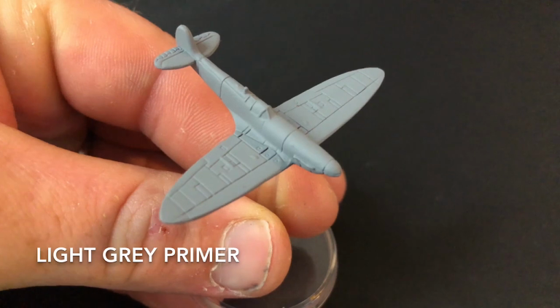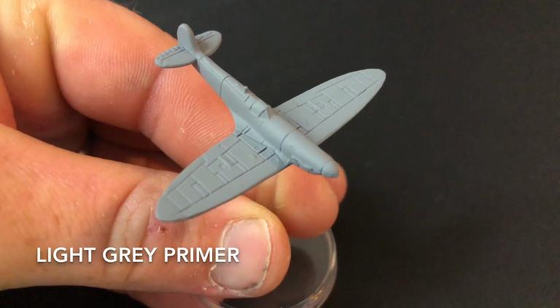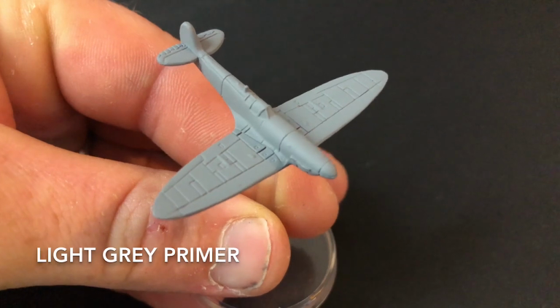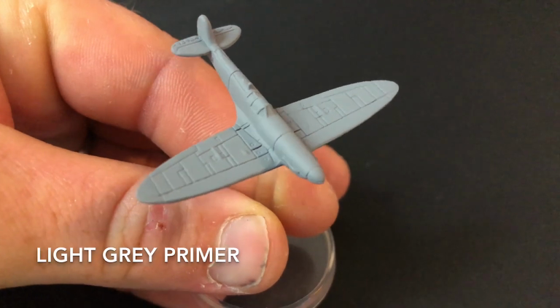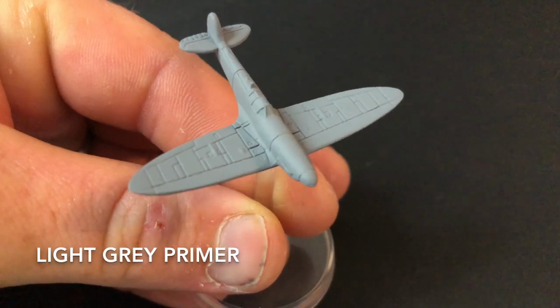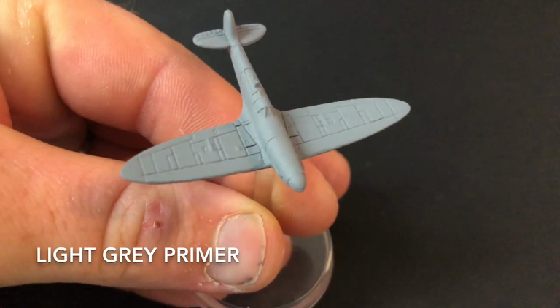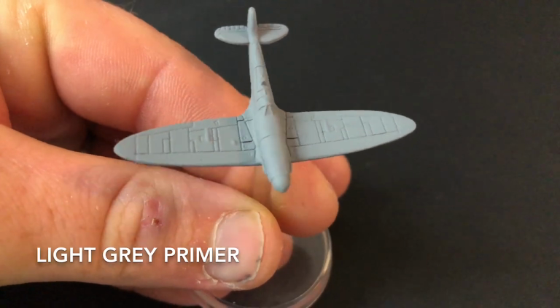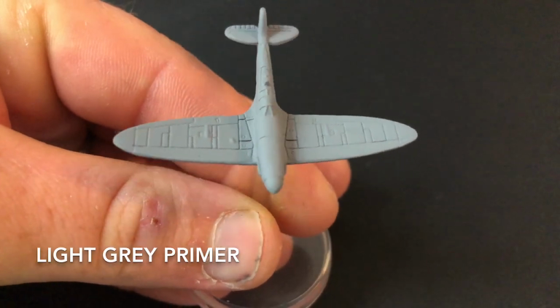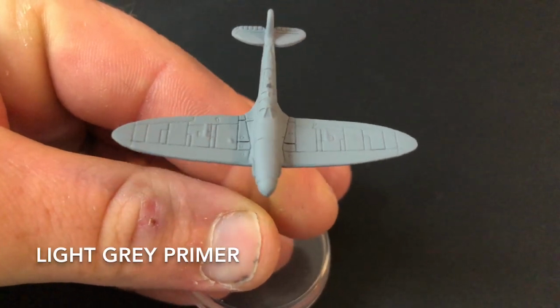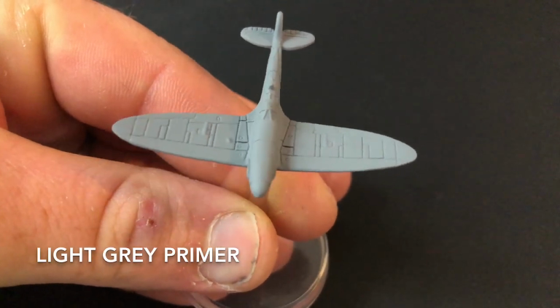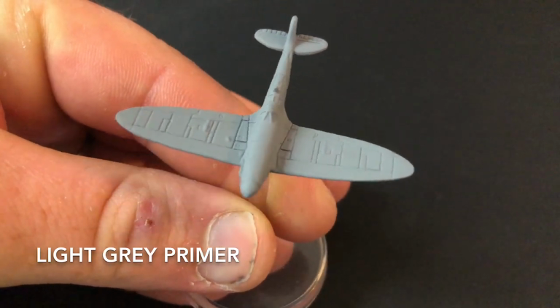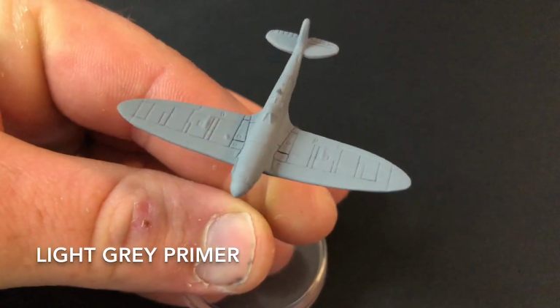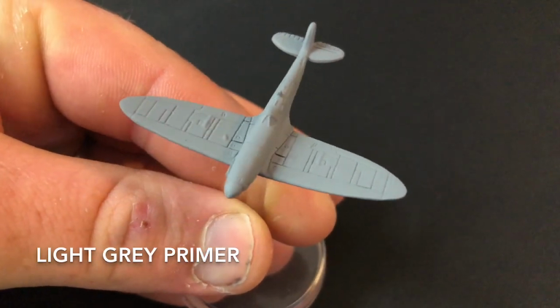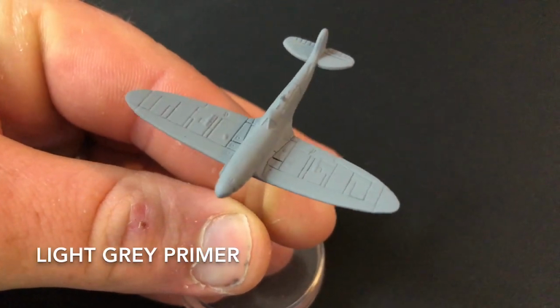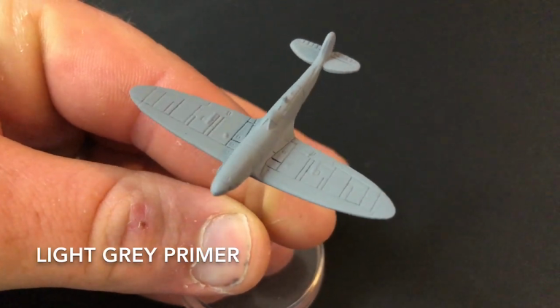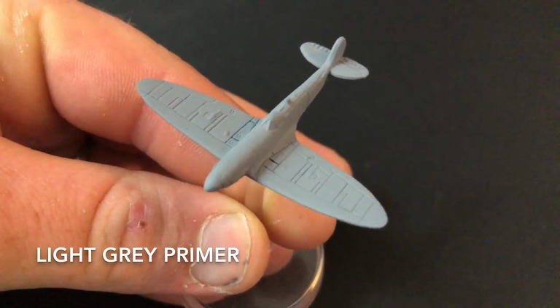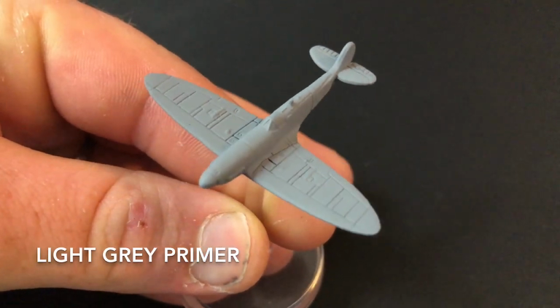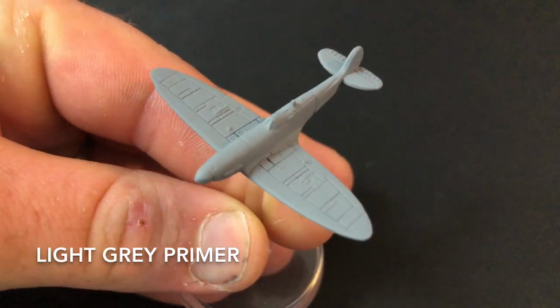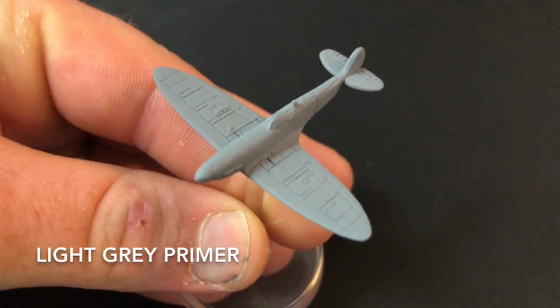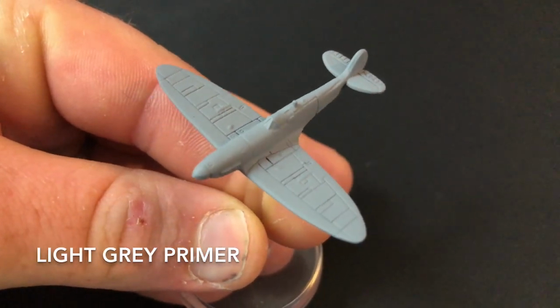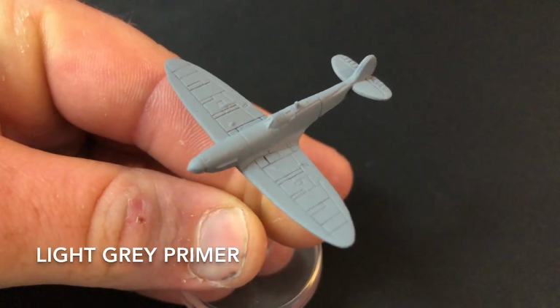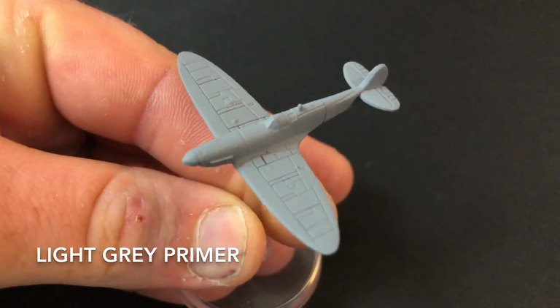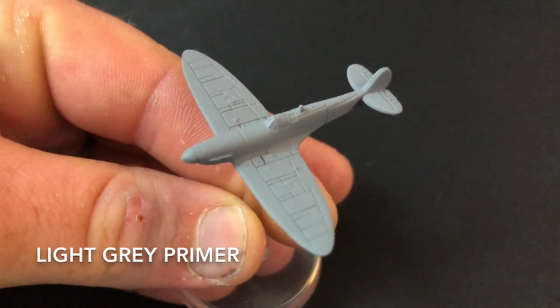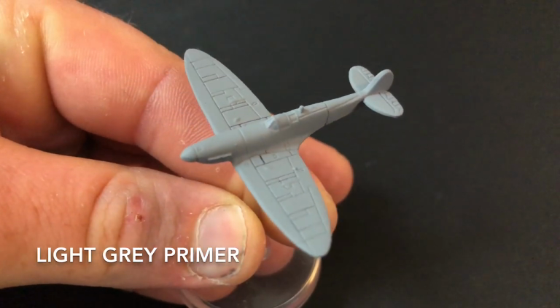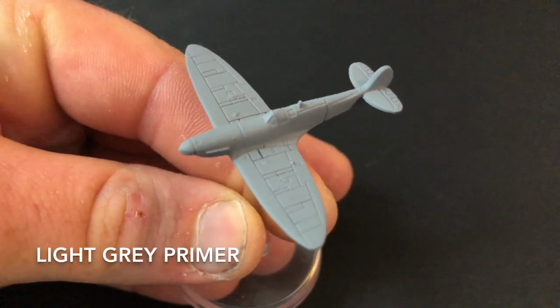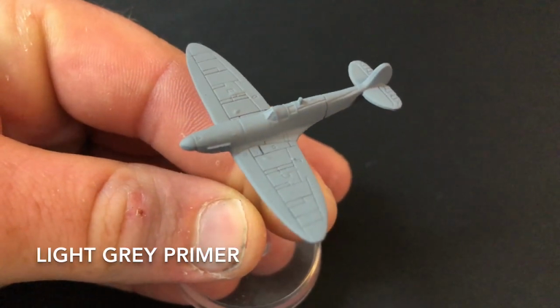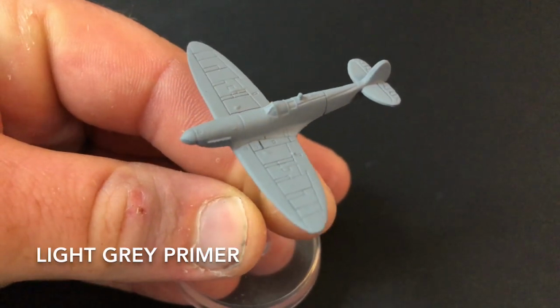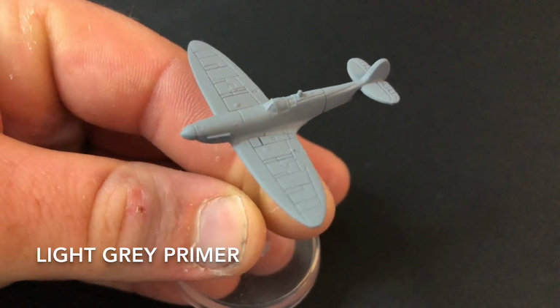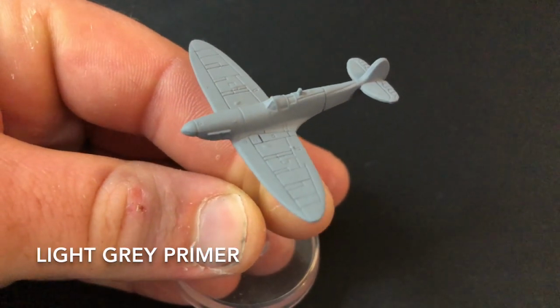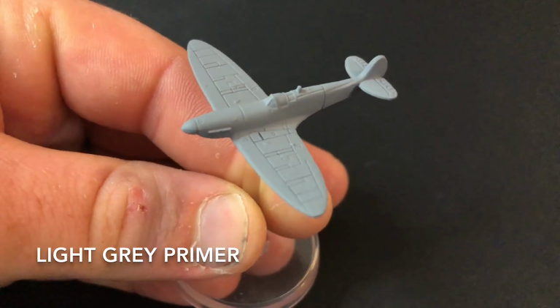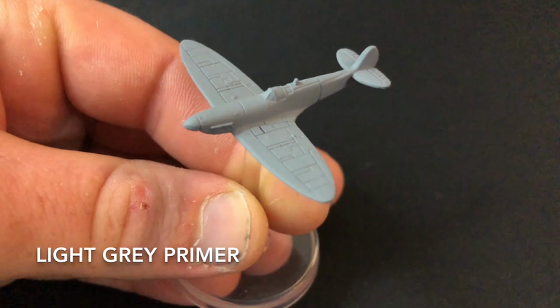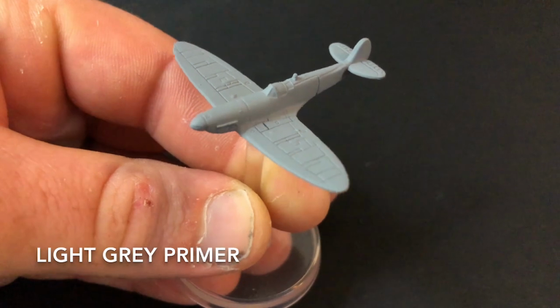Once your model is ready to paint, it's time to put a quick primer on it. For this I just used a light gray.